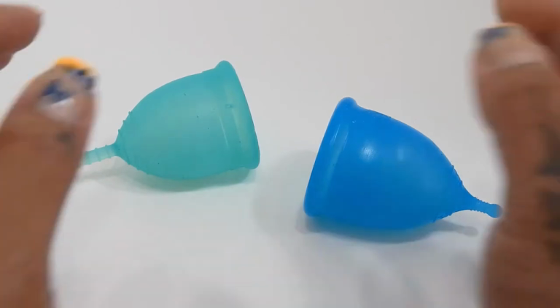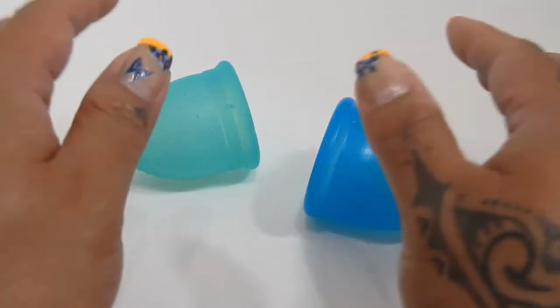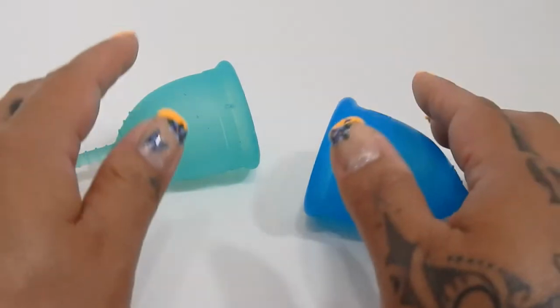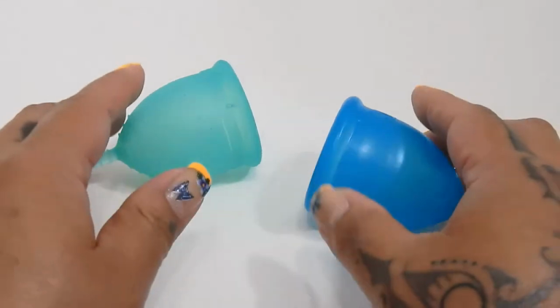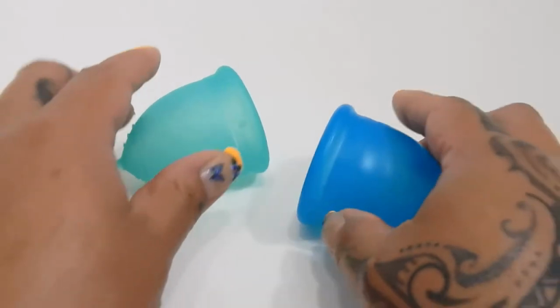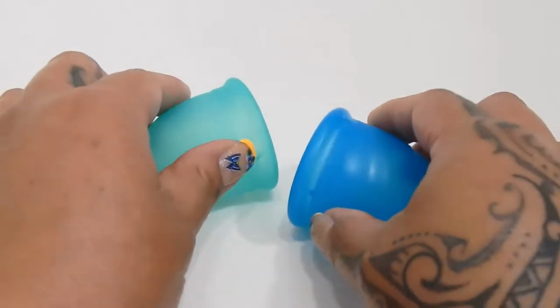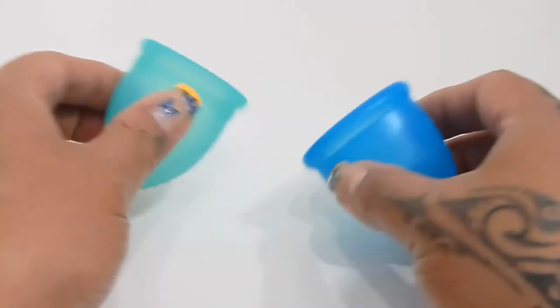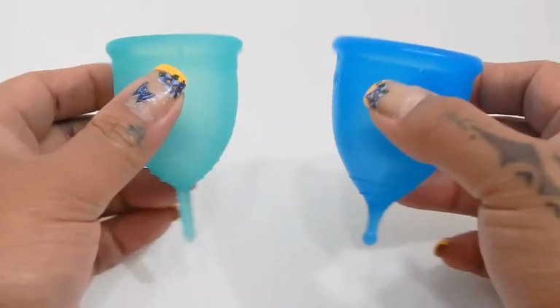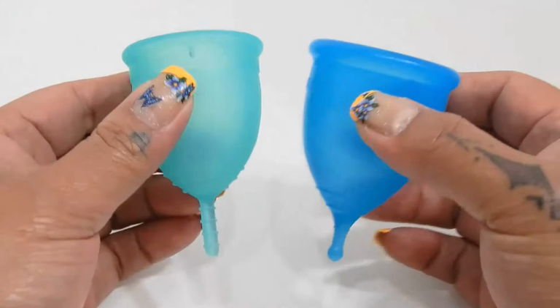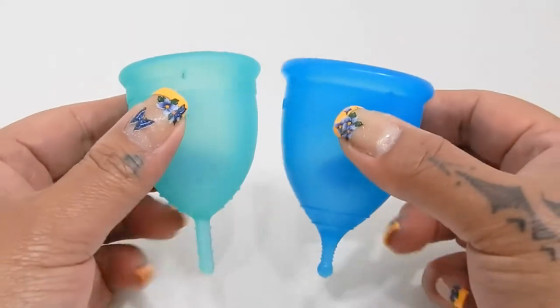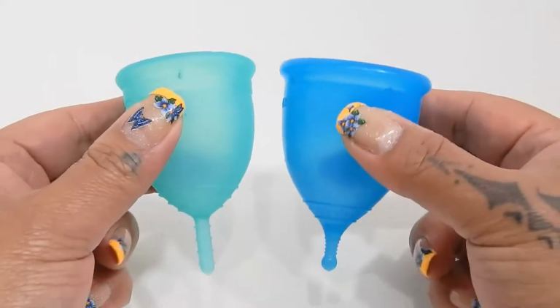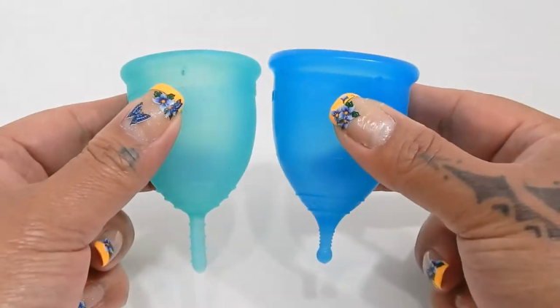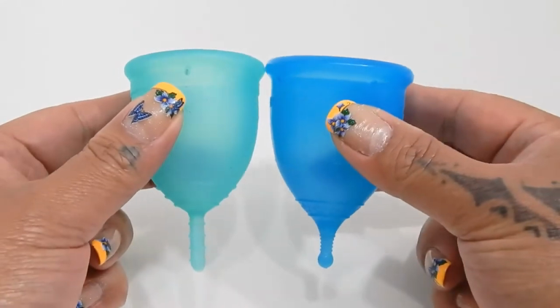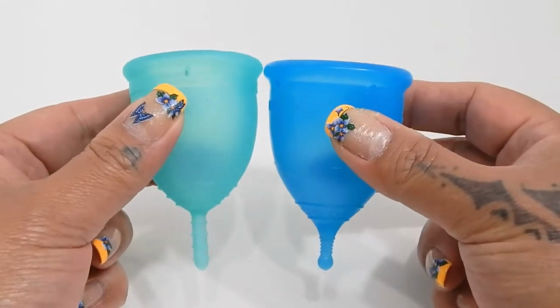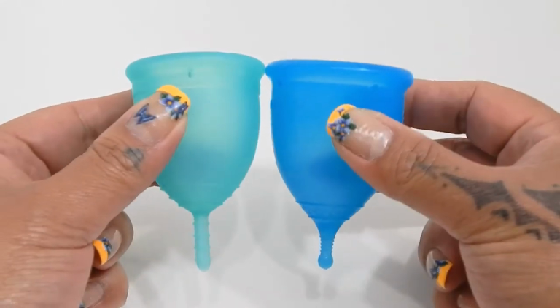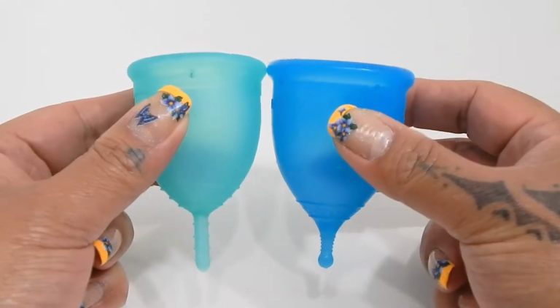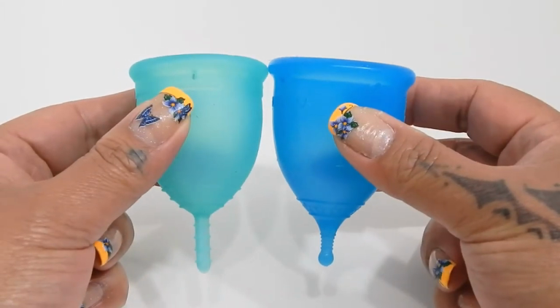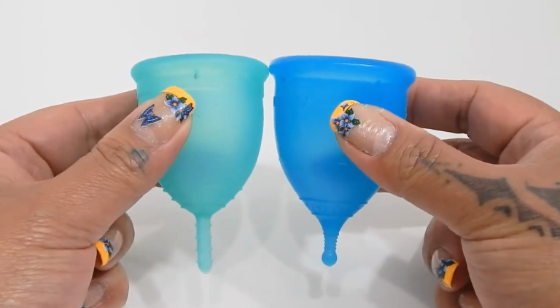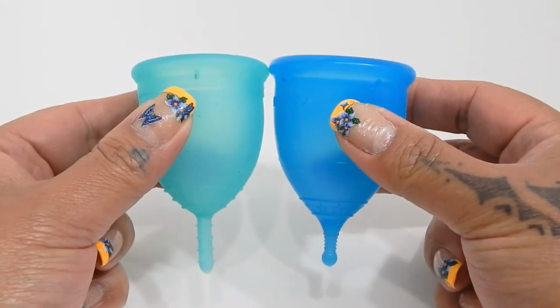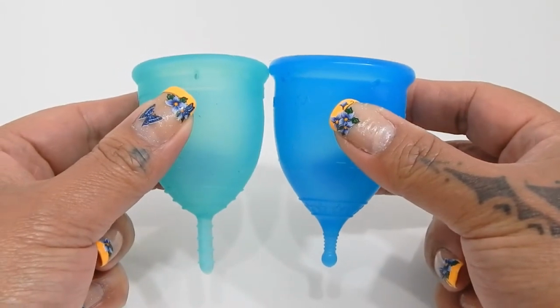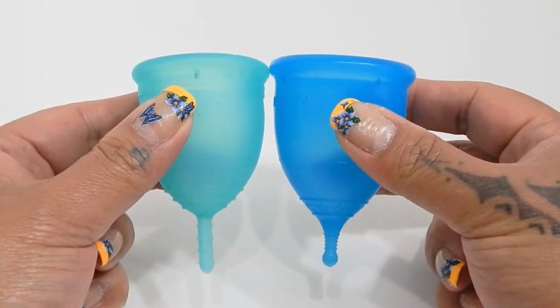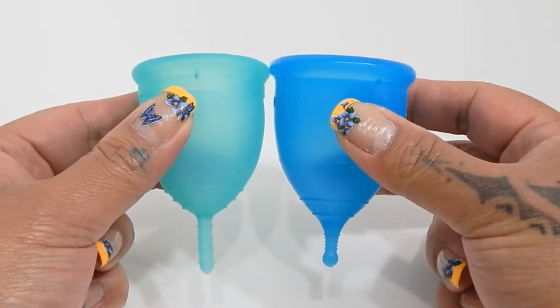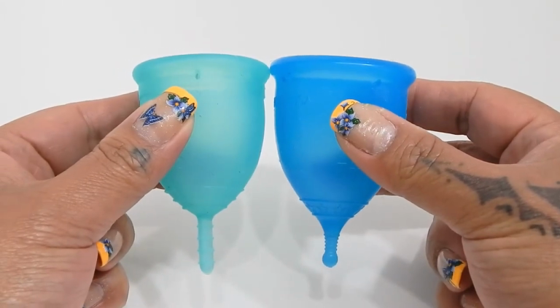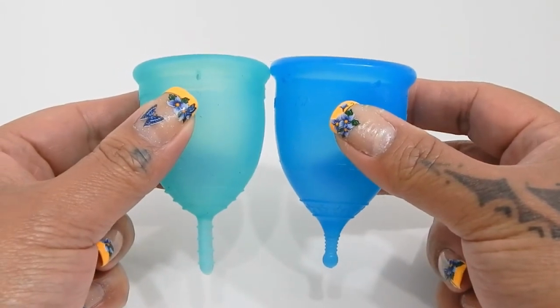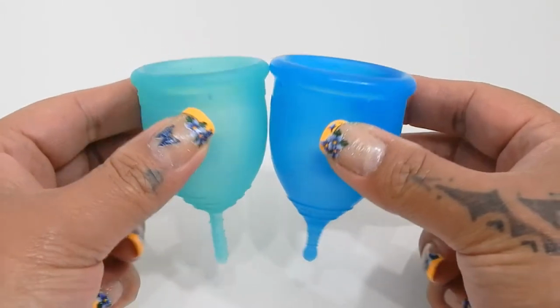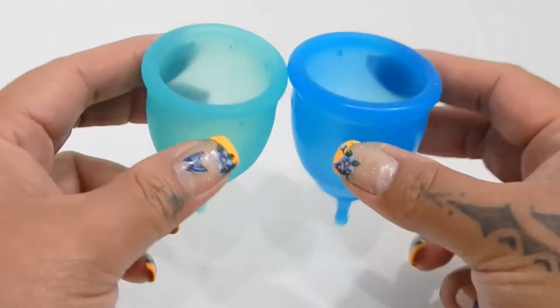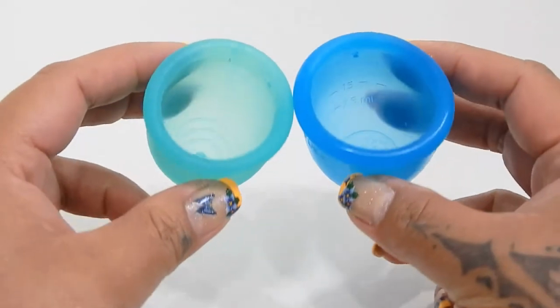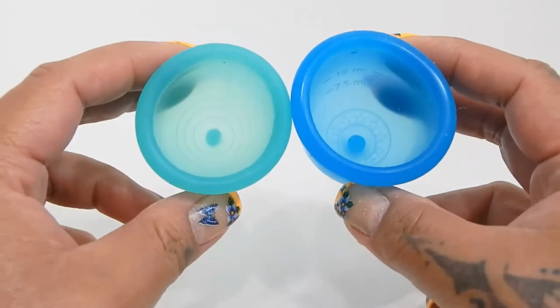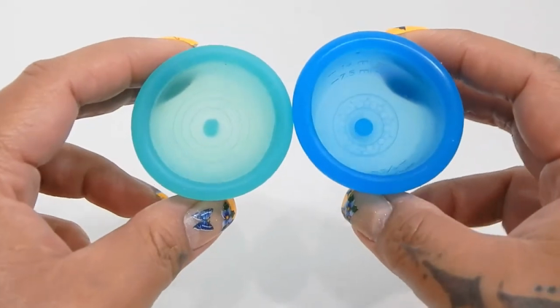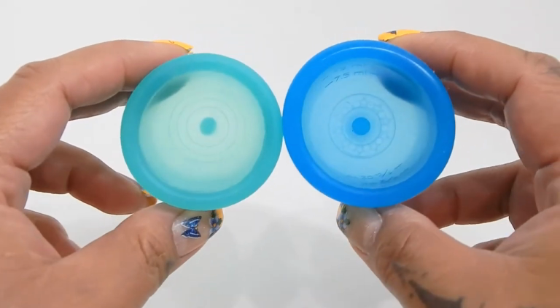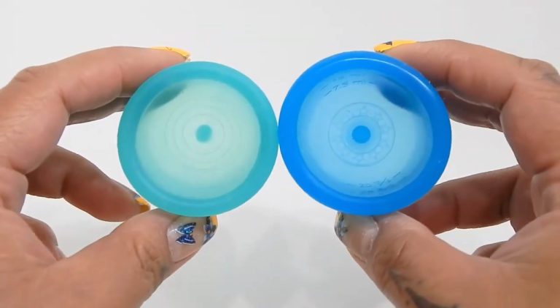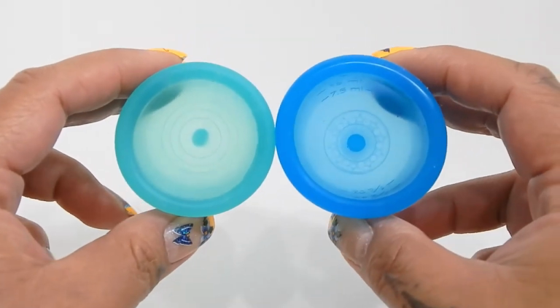I'm gonna place both of these cups in the palms of my hands, give them a squish, swap hands, give them a squish again, and then compare the rims.